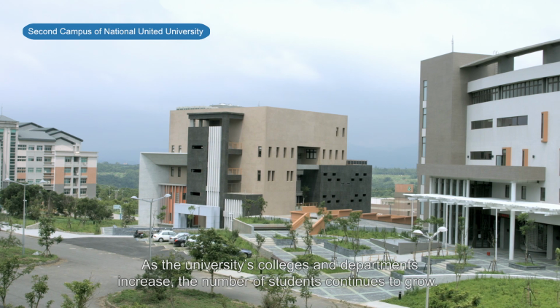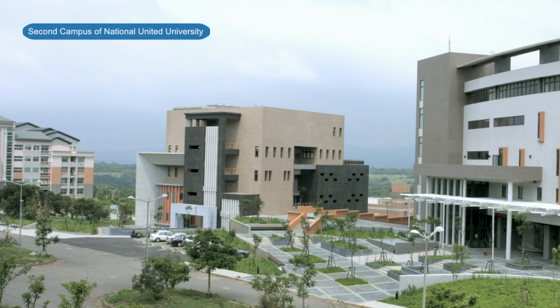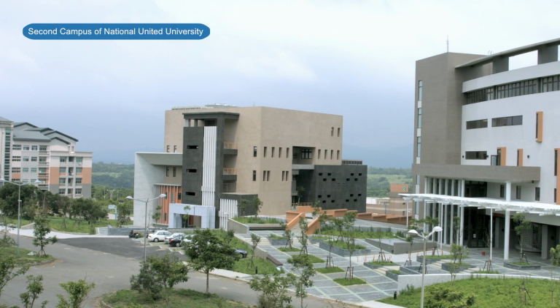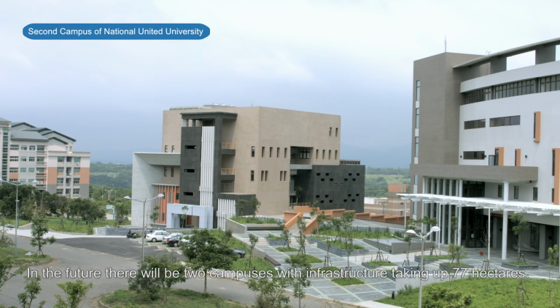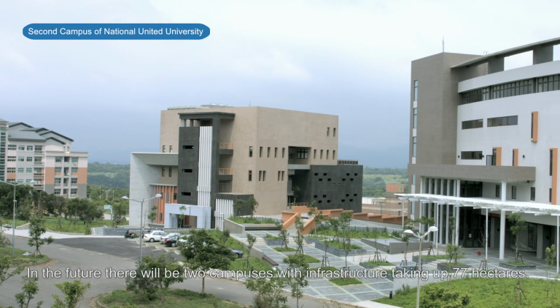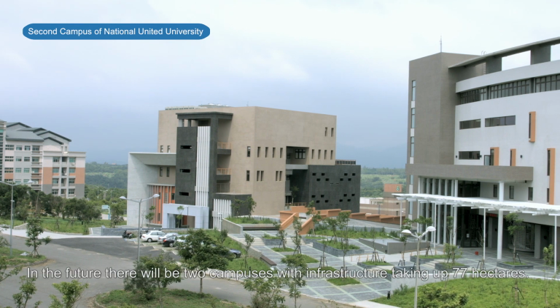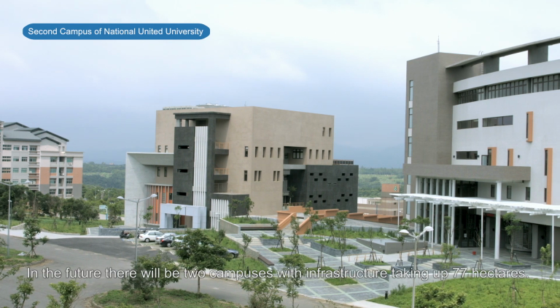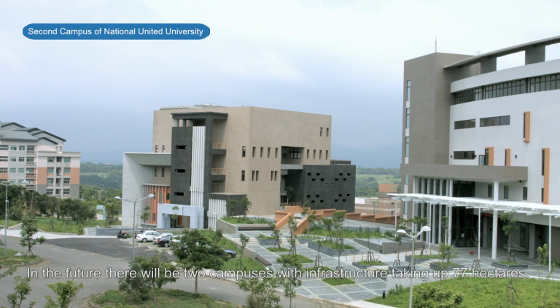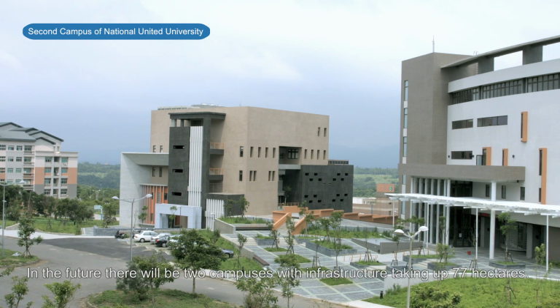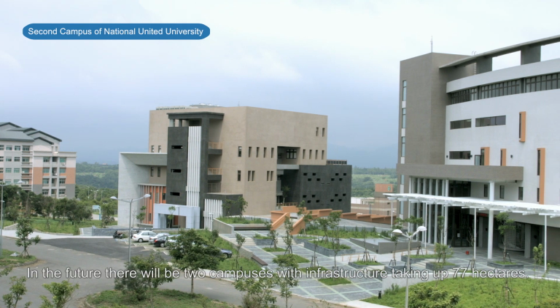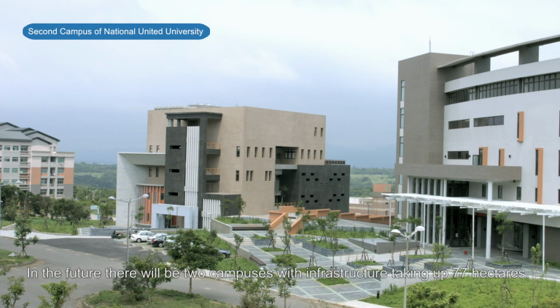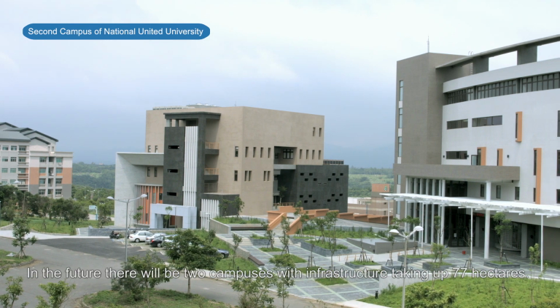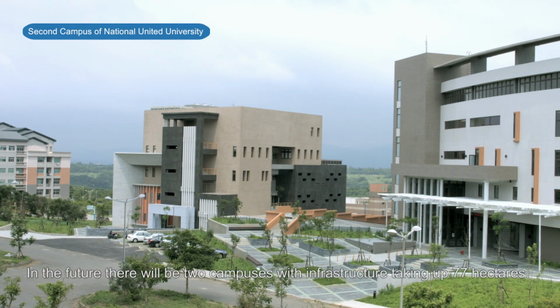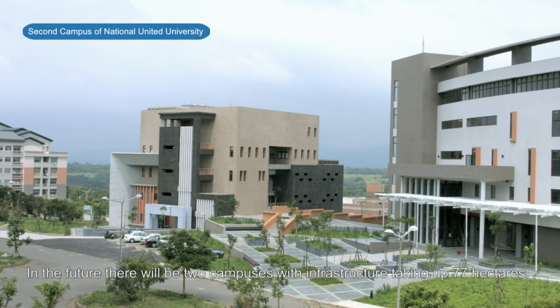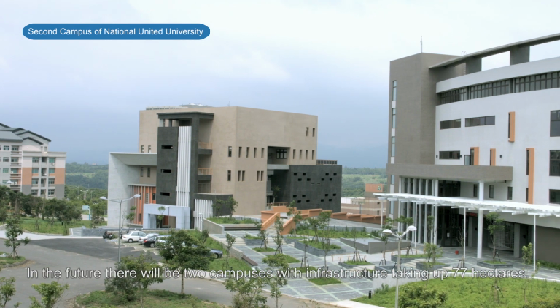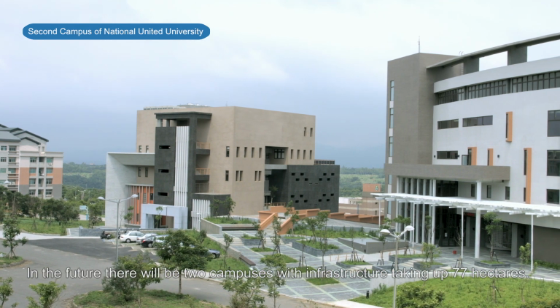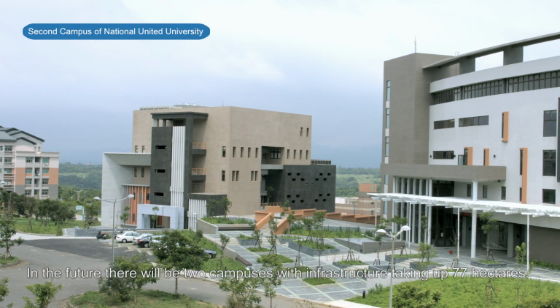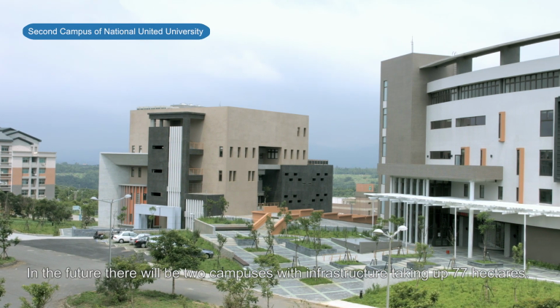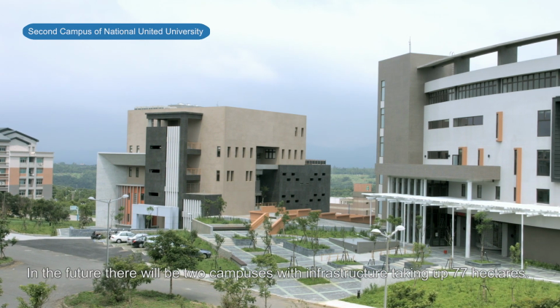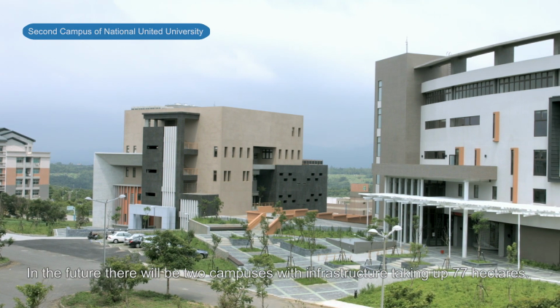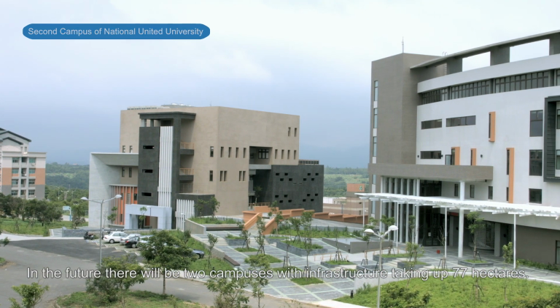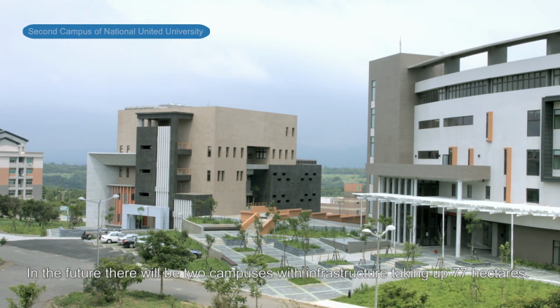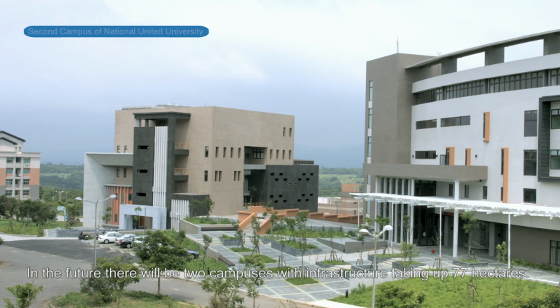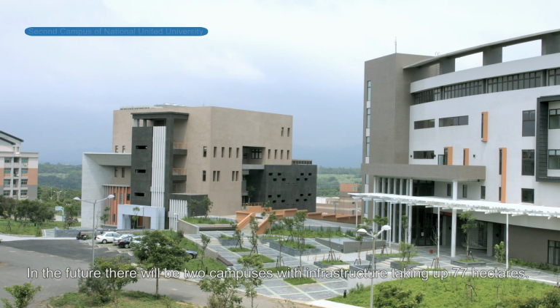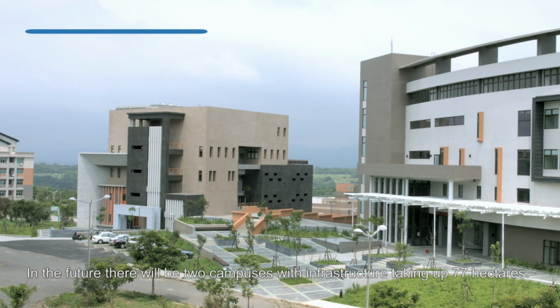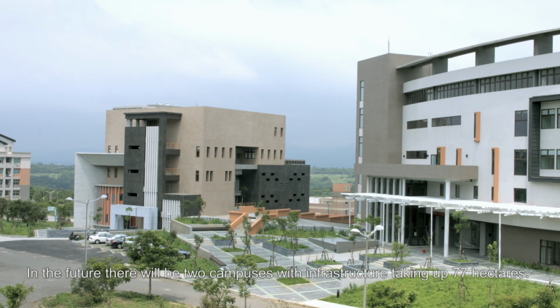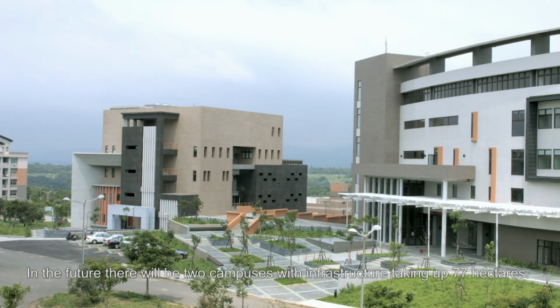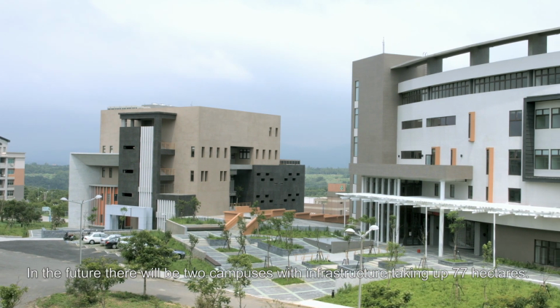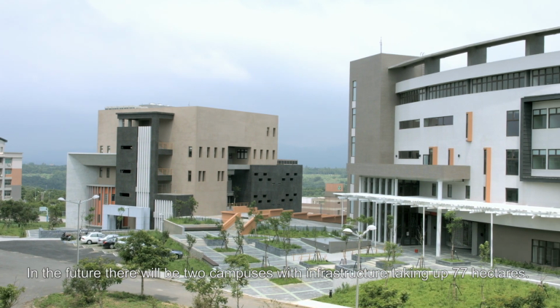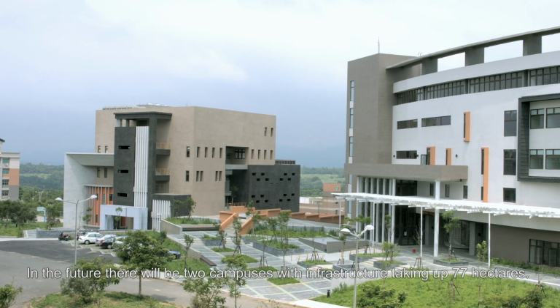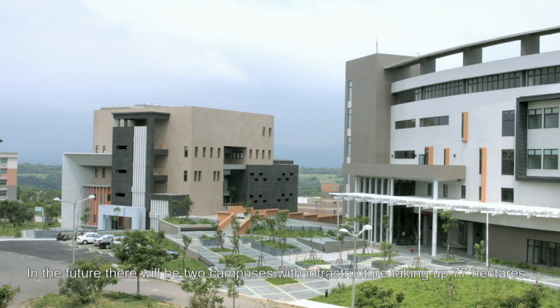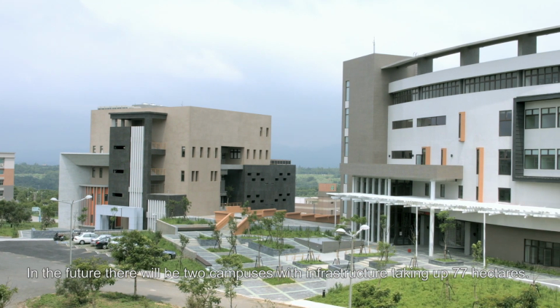In the future, there will be two campuses with infrastructure taking up 77 hectares.